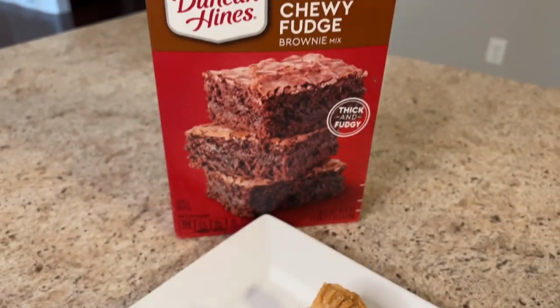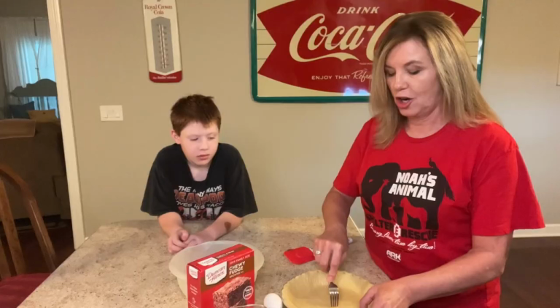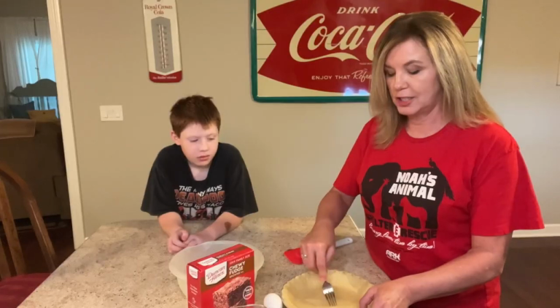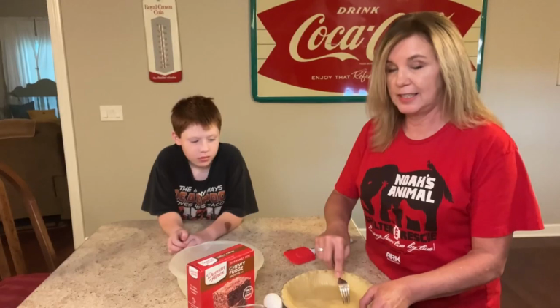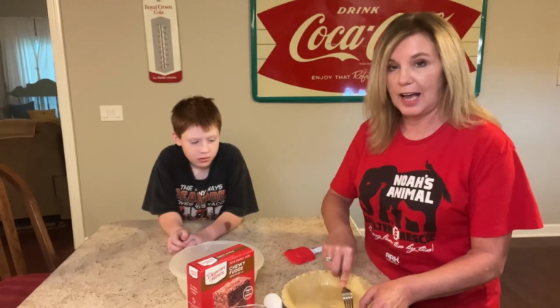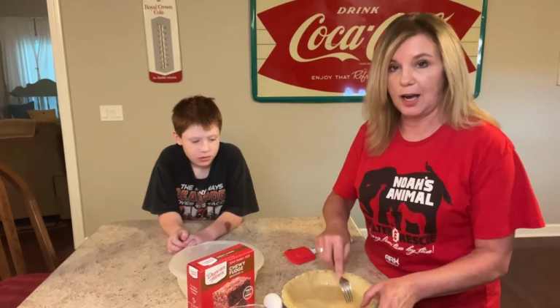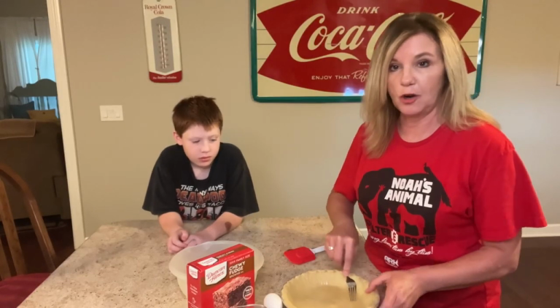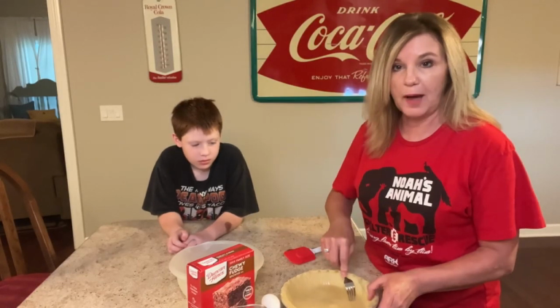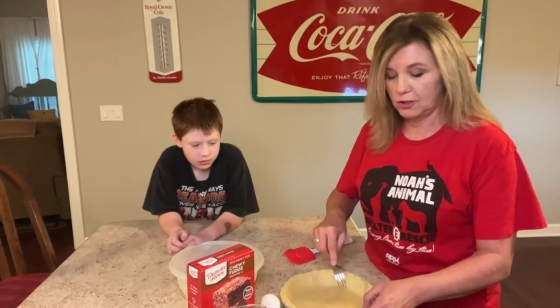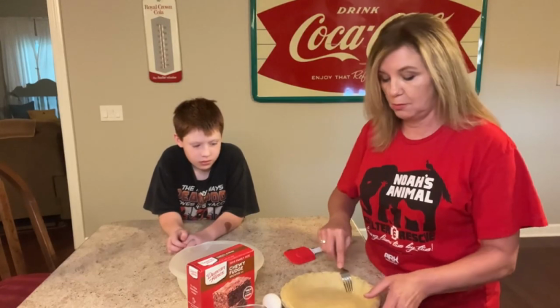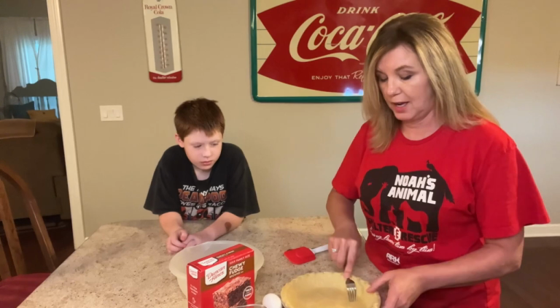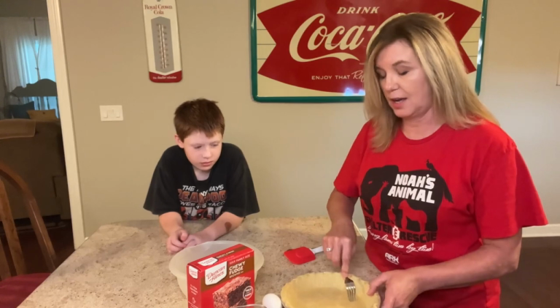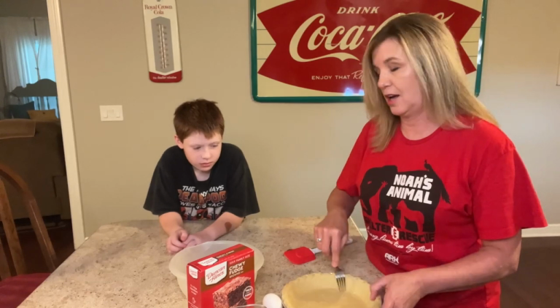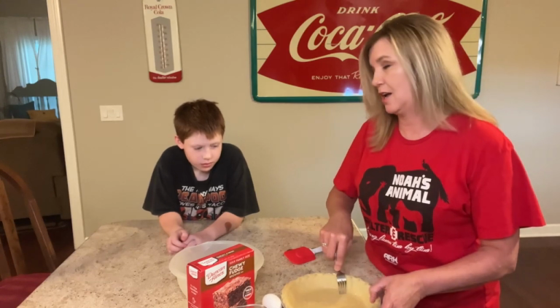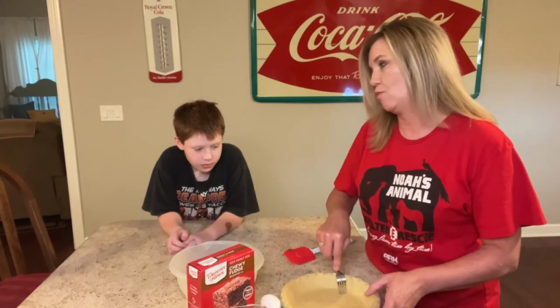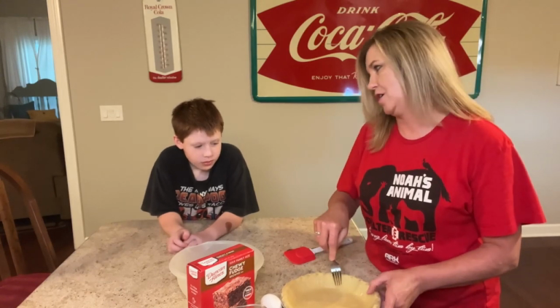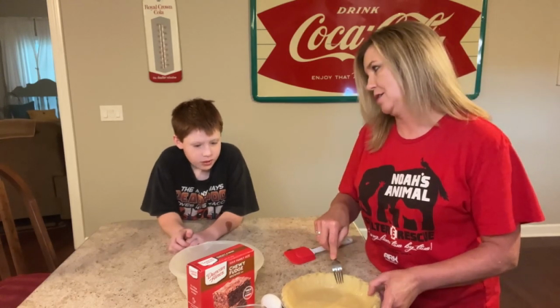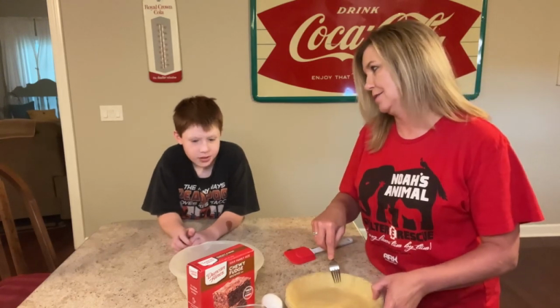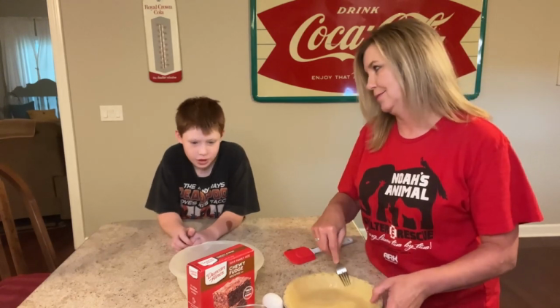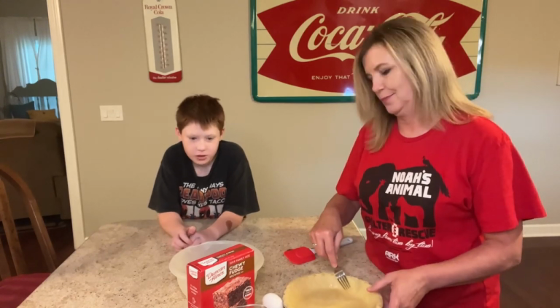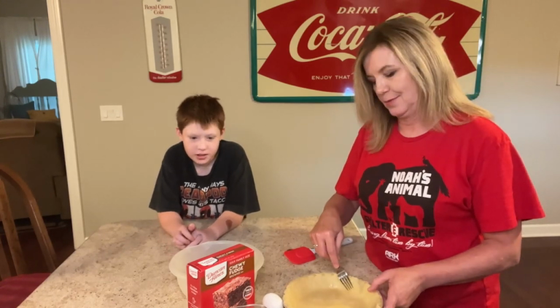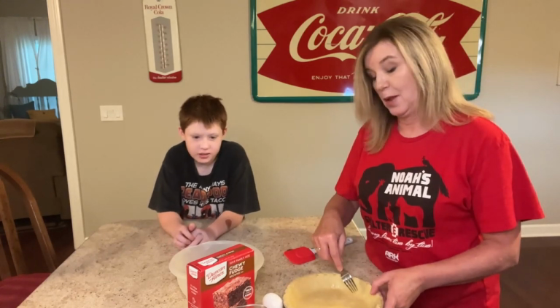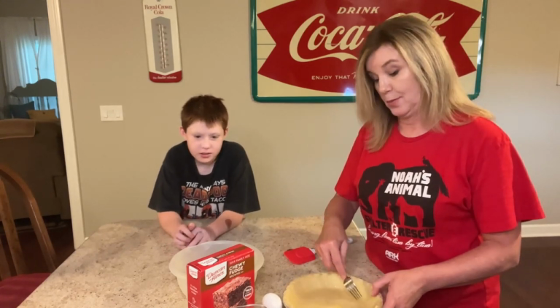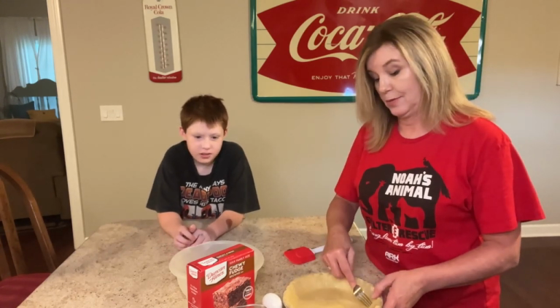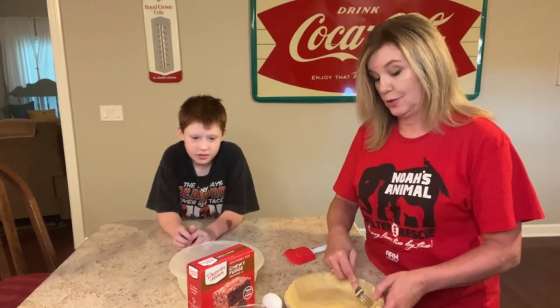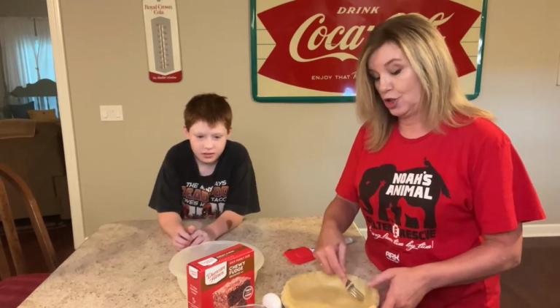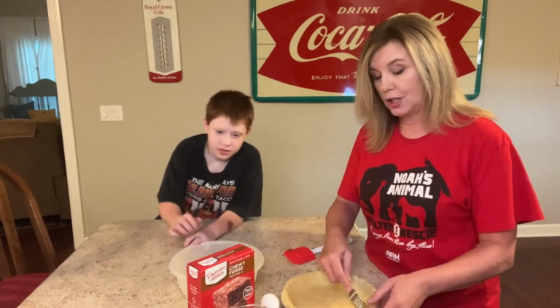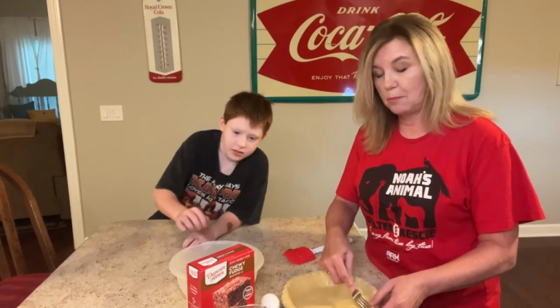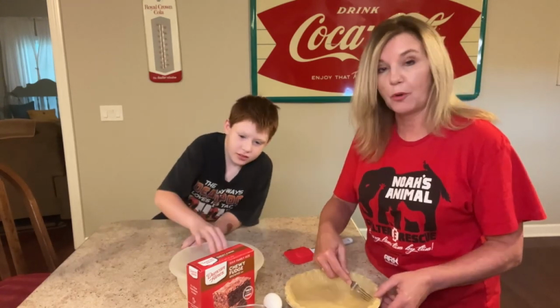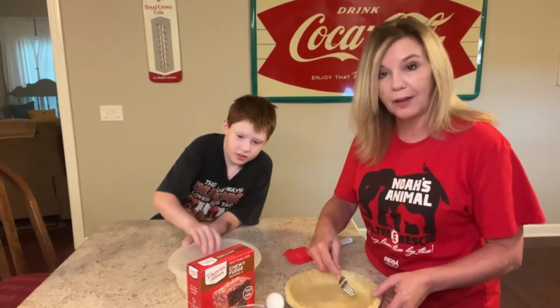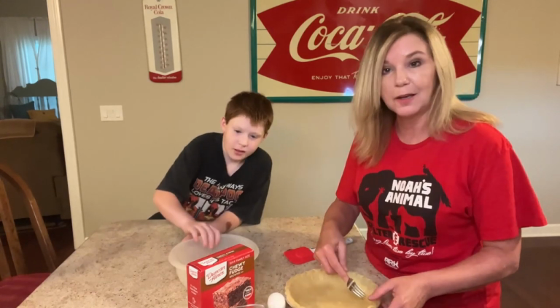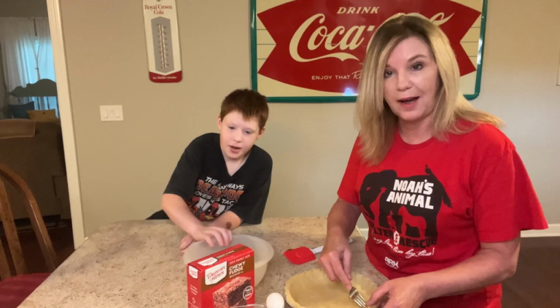Carson and I are about to make a chocolate brownie pie.